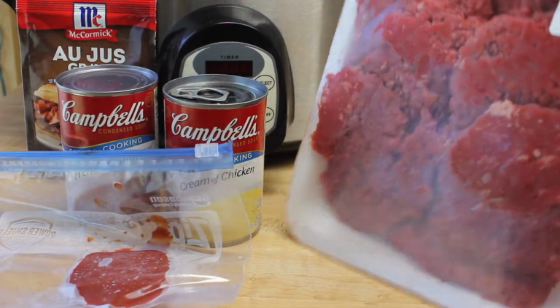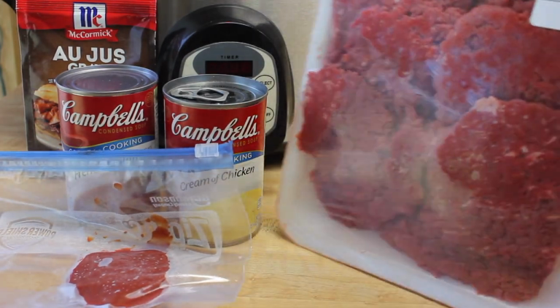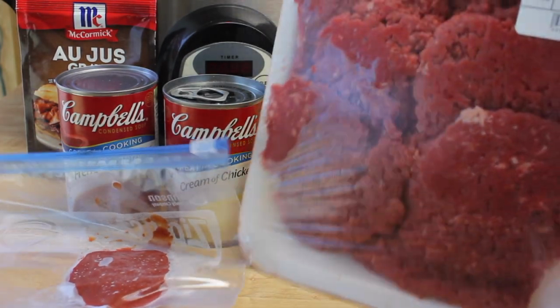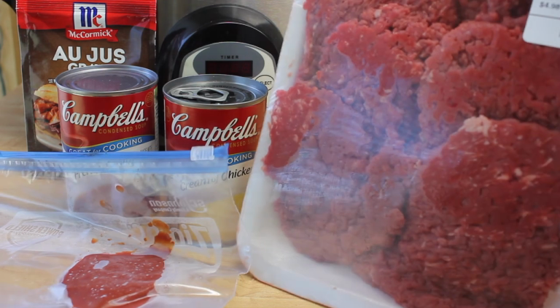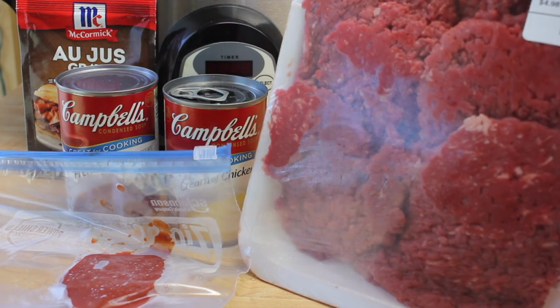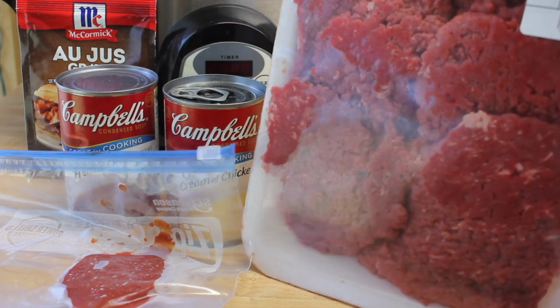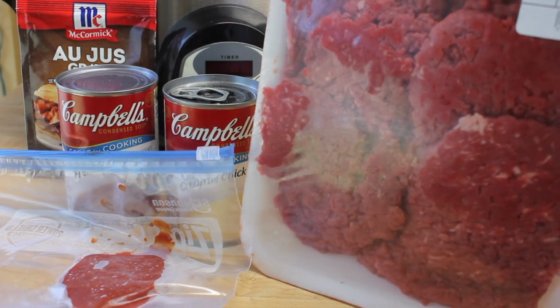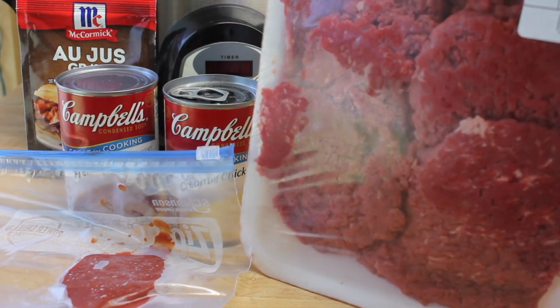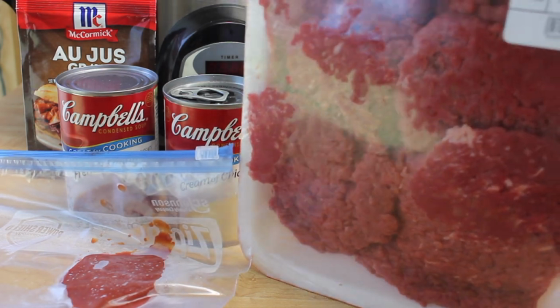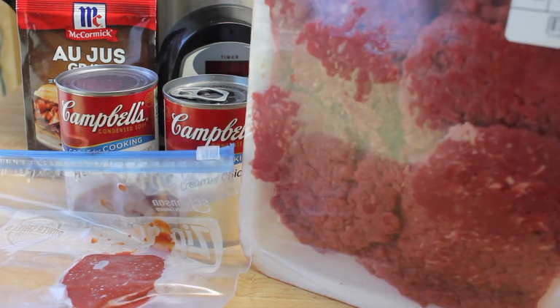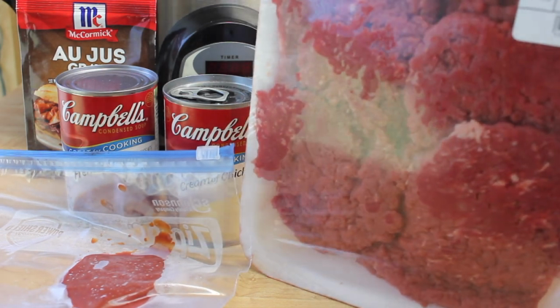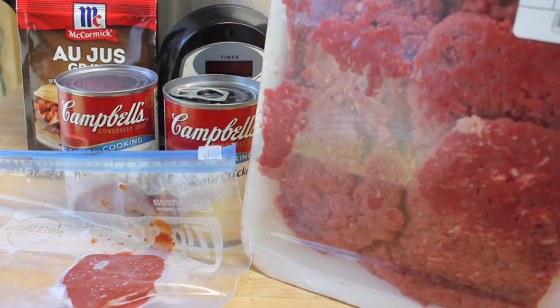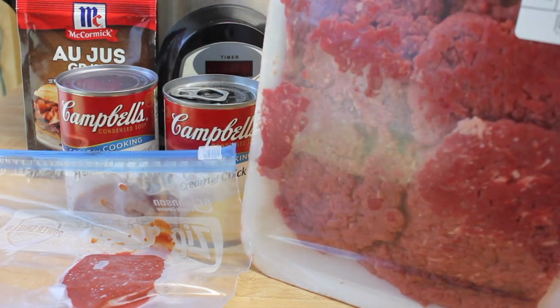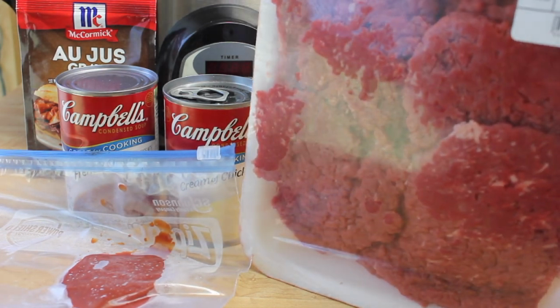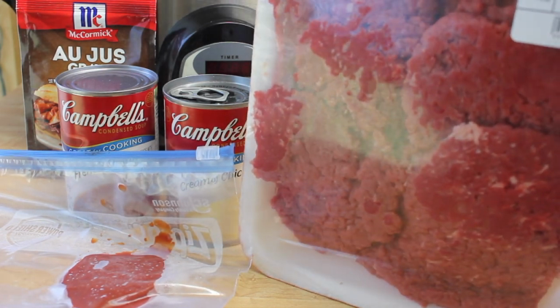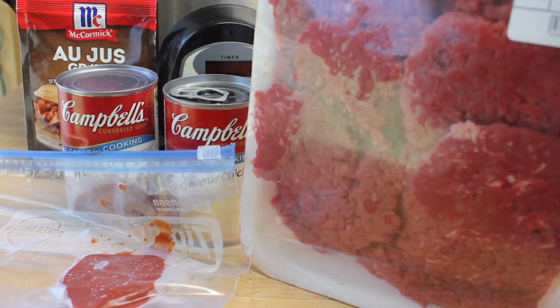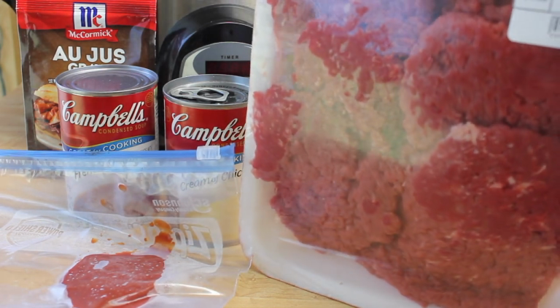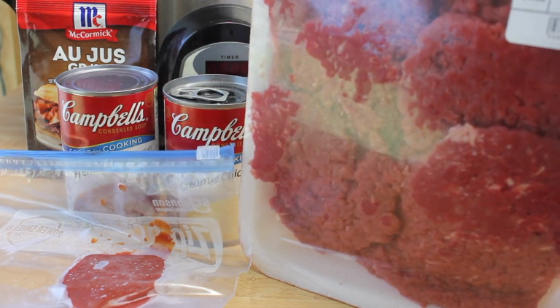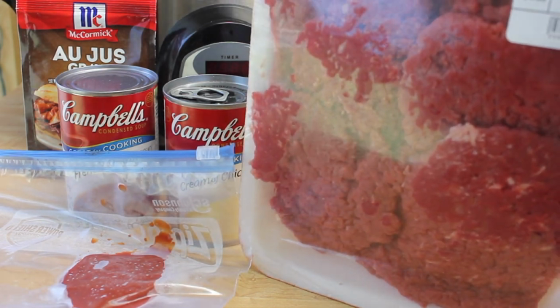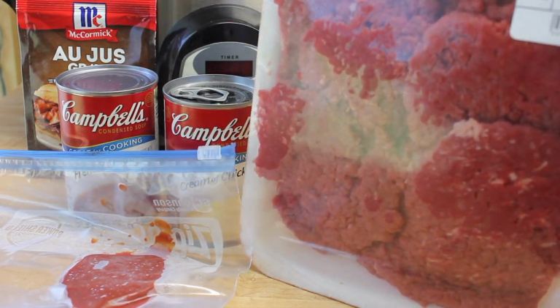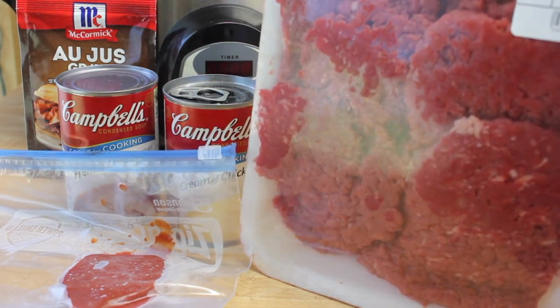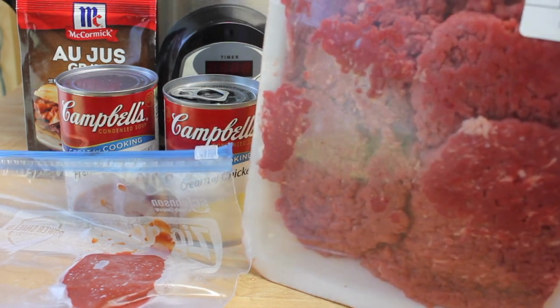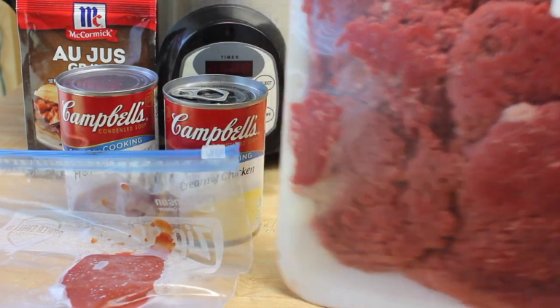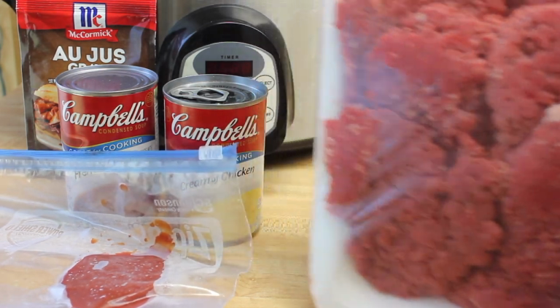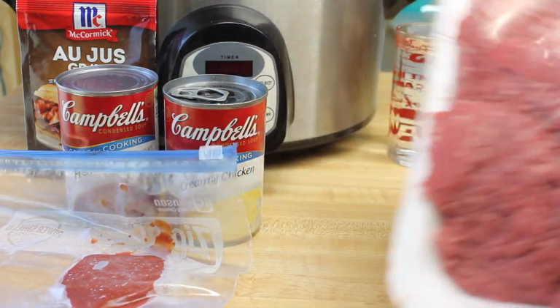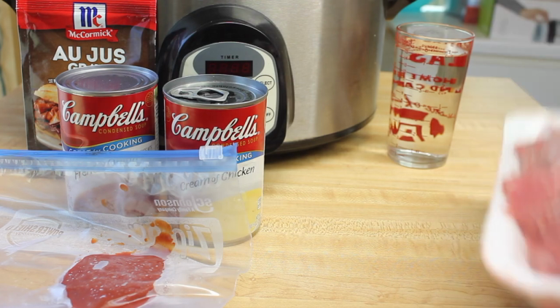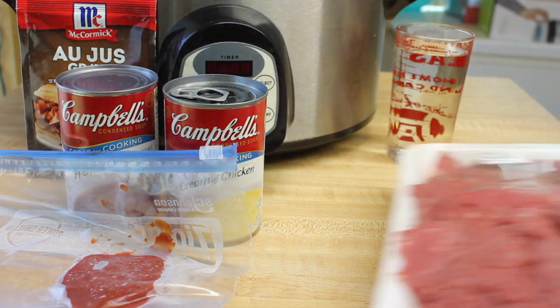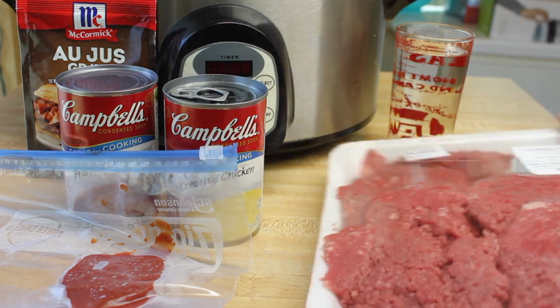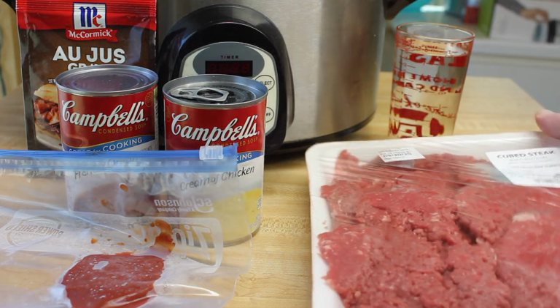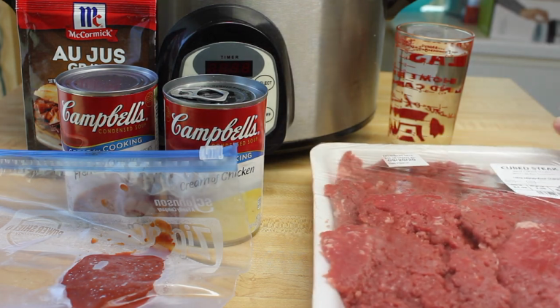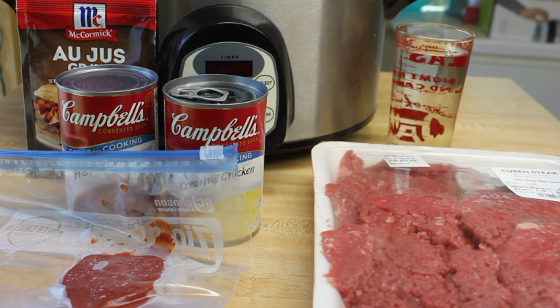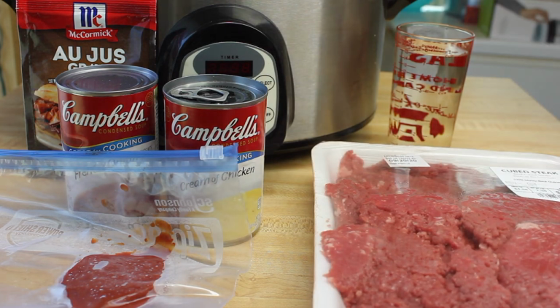This is cube steak. Some people call it minute steaks. You need about two pounds of that, and then let's get started.